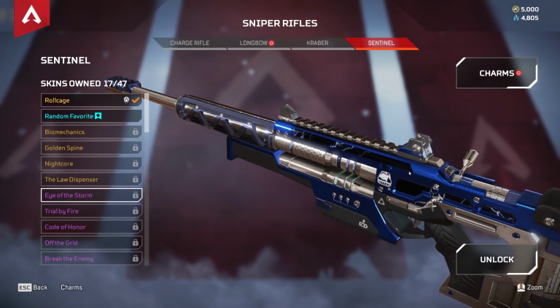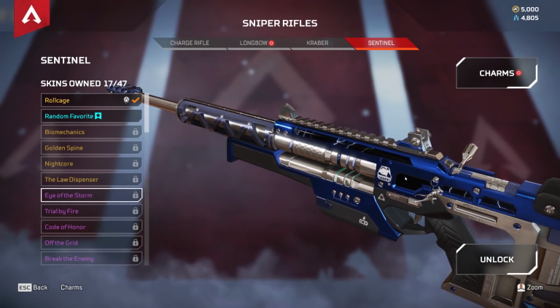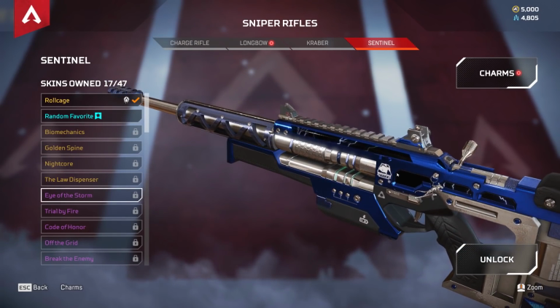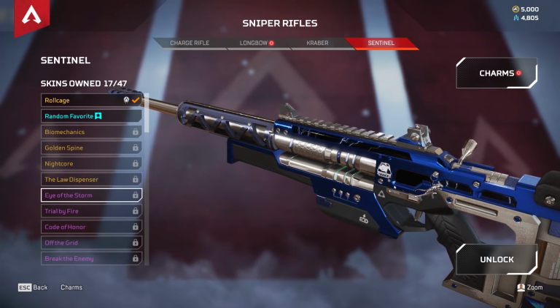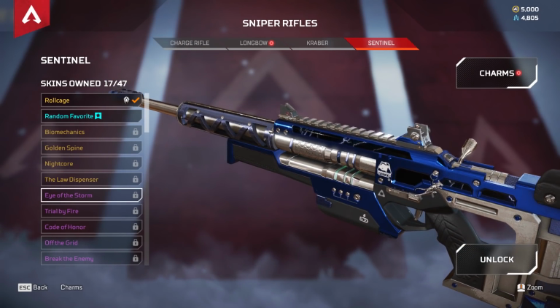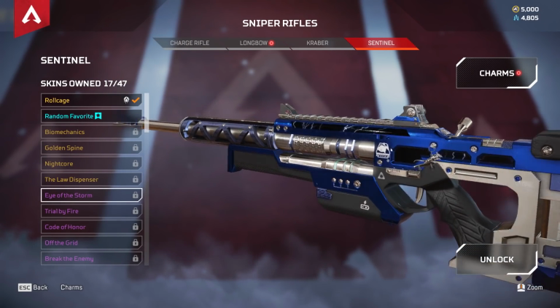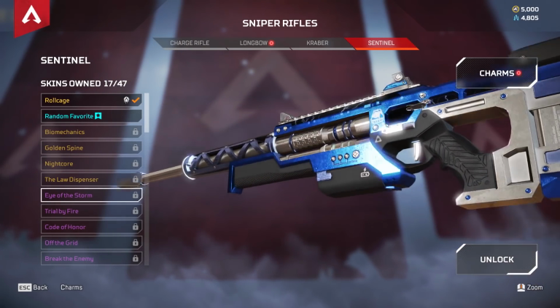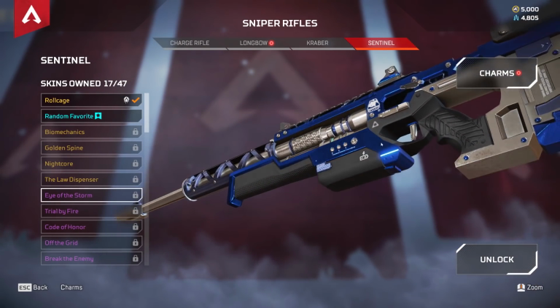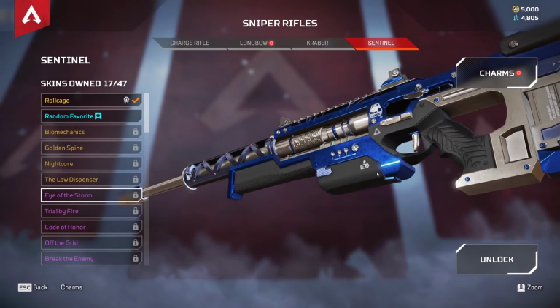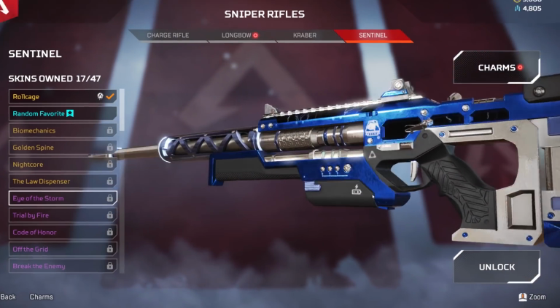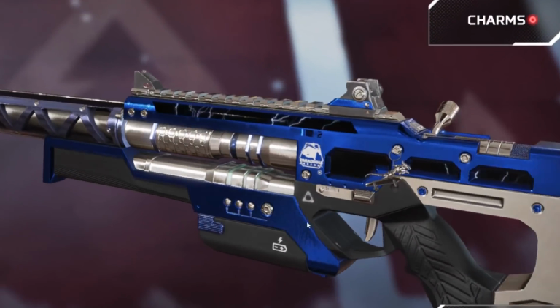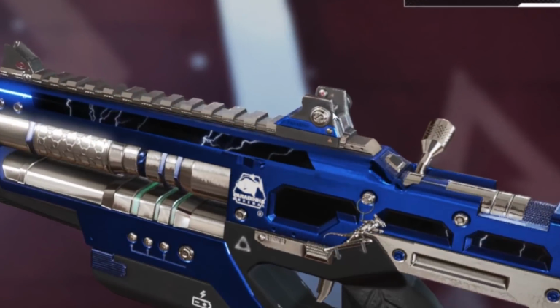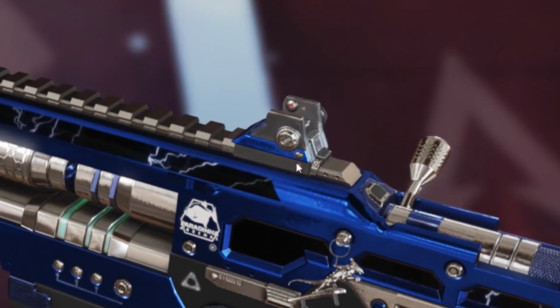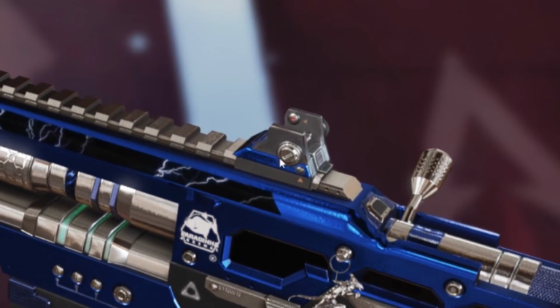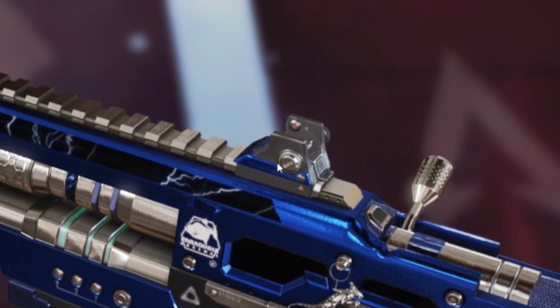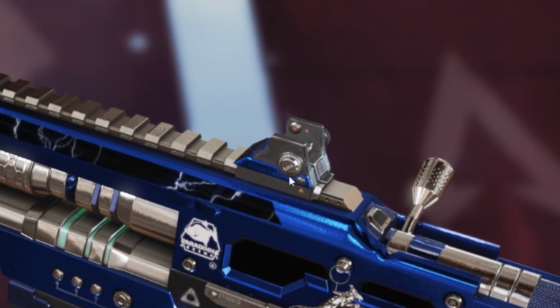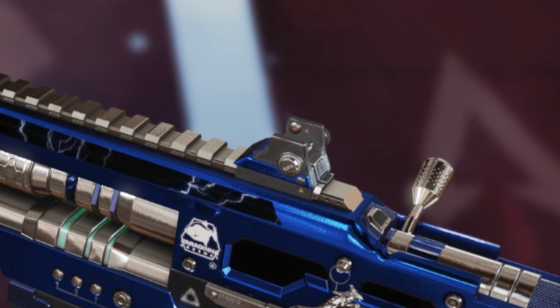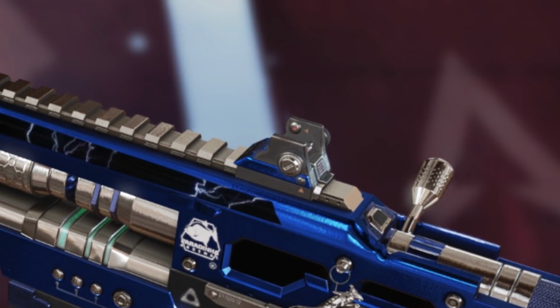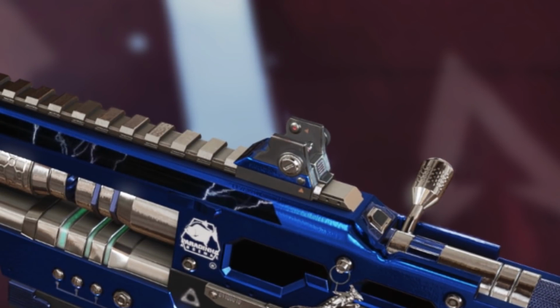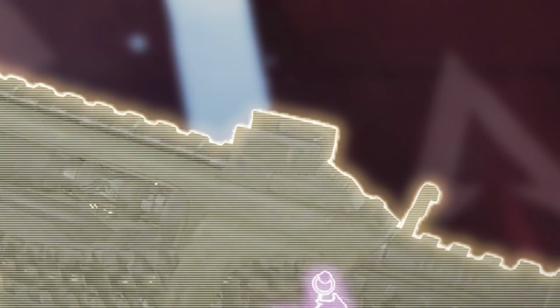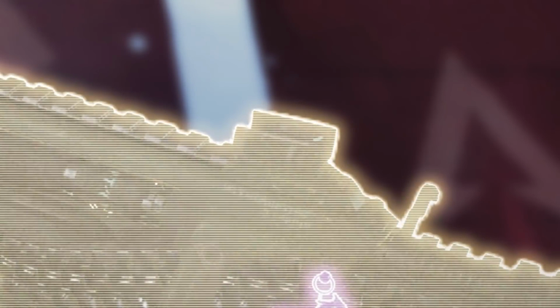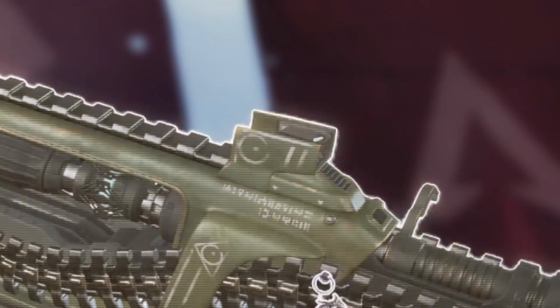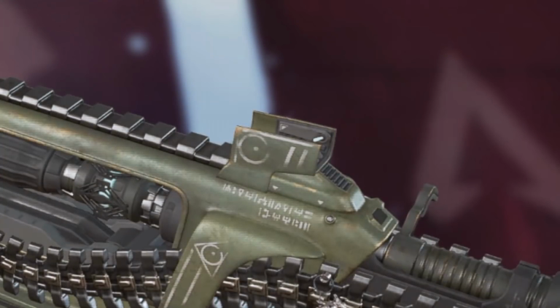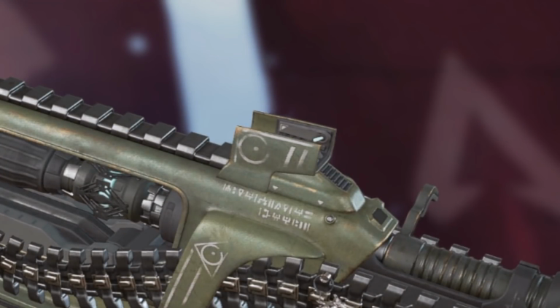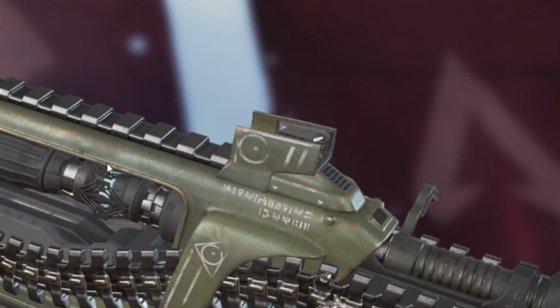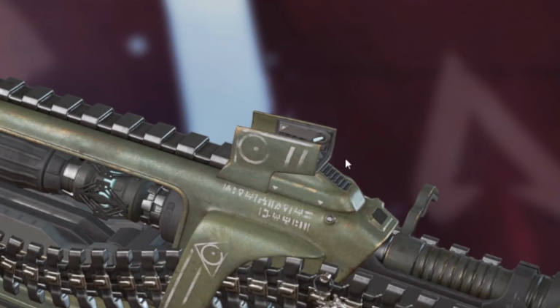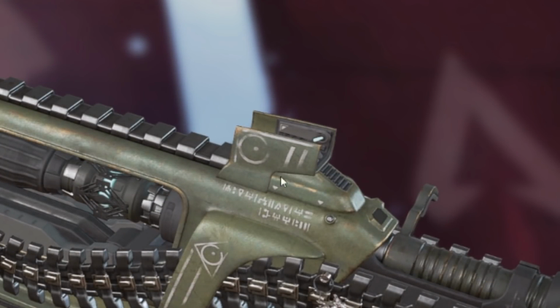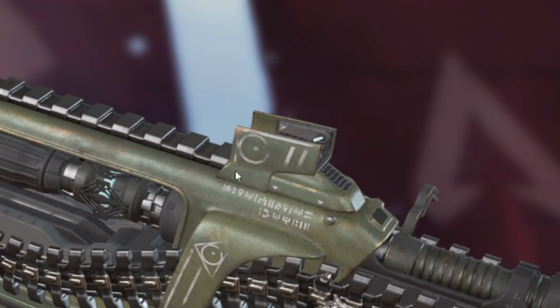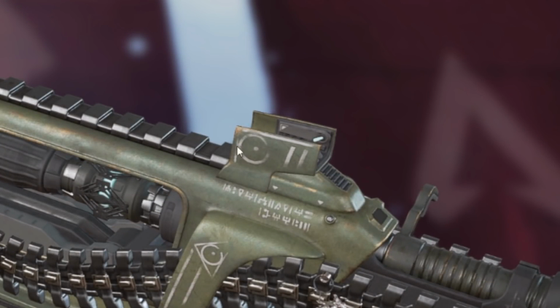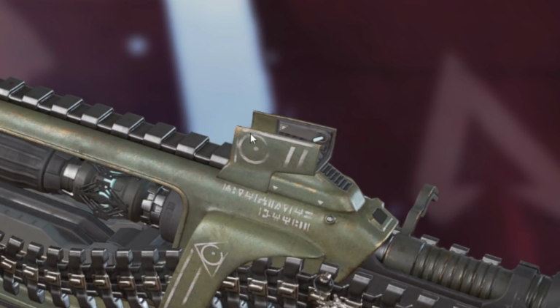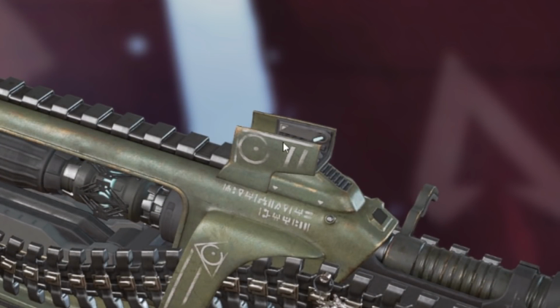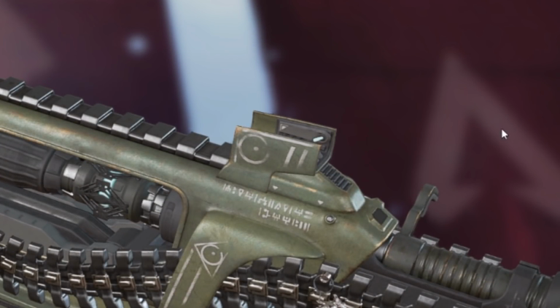In general, if the base skin has a side screw like this on the iron sights and a different skin removes that screw, it's likely a better option.